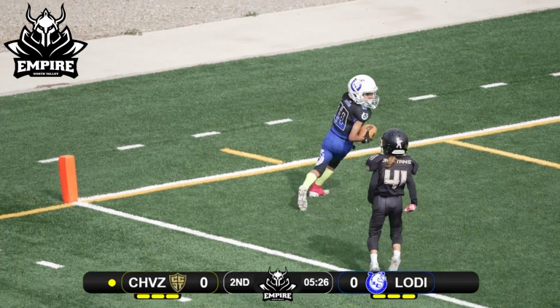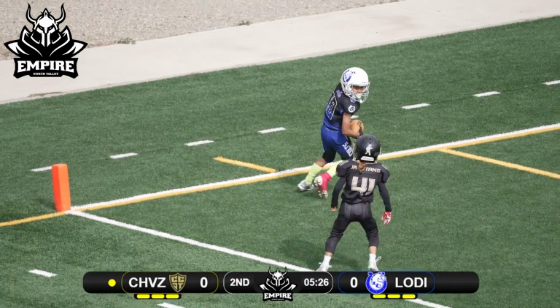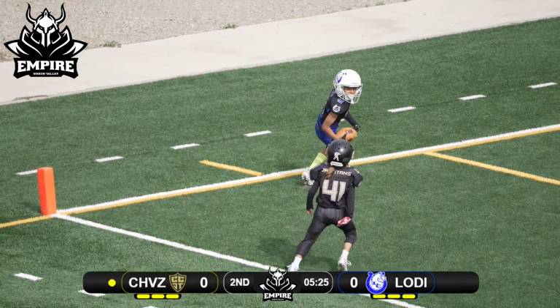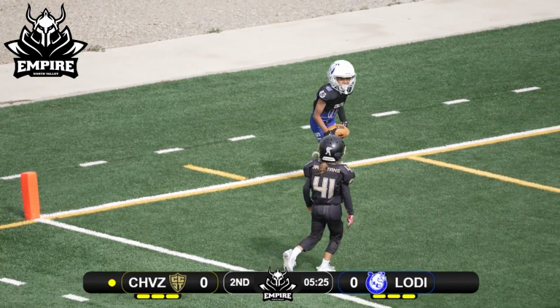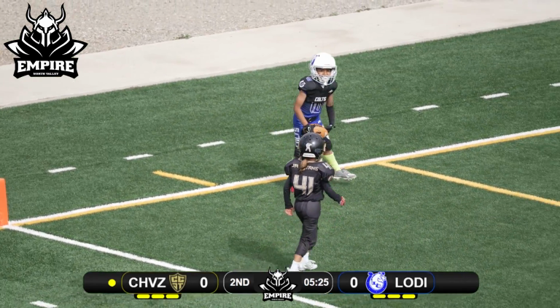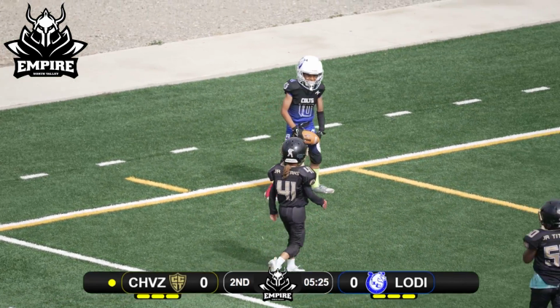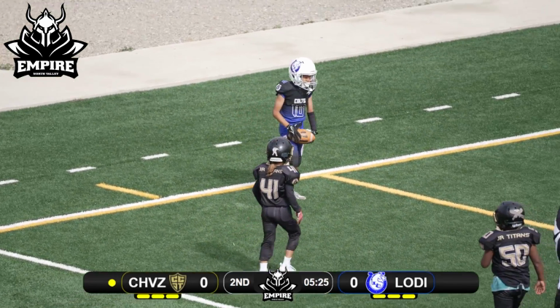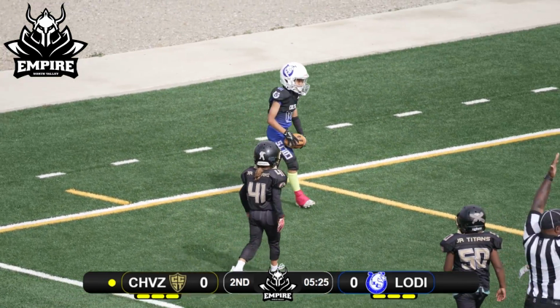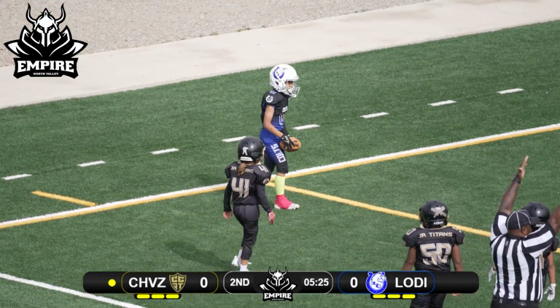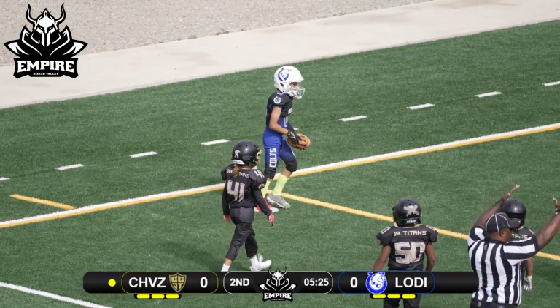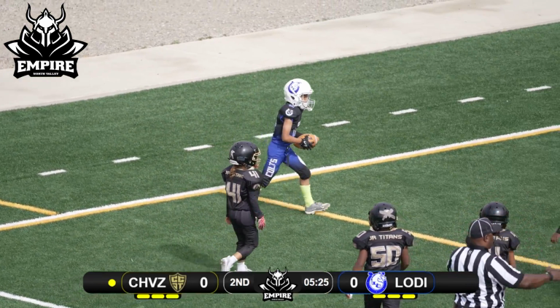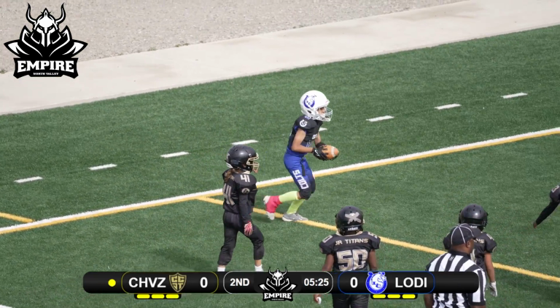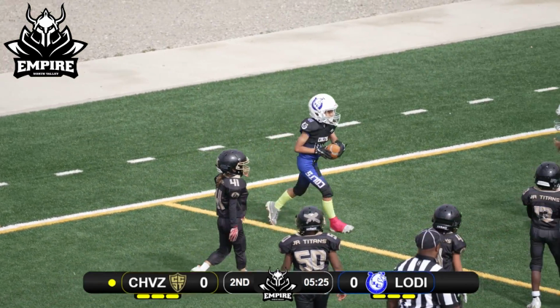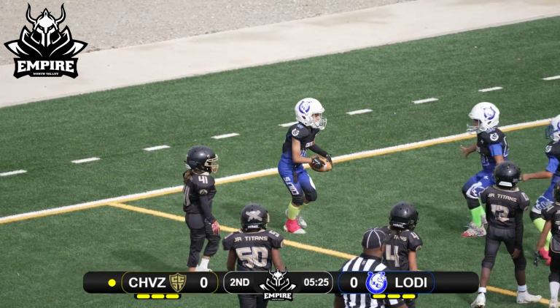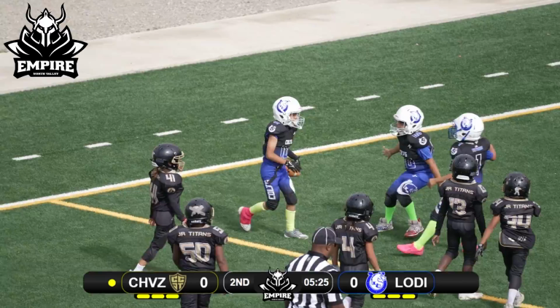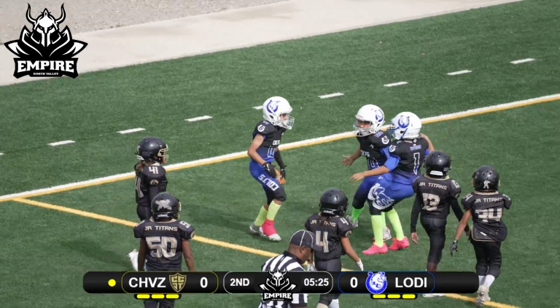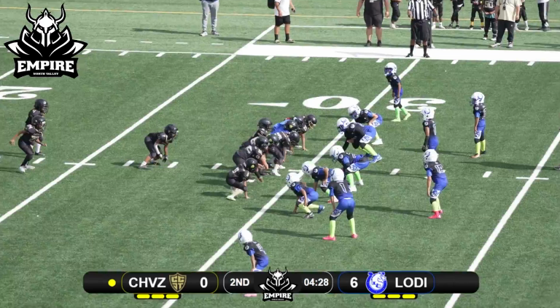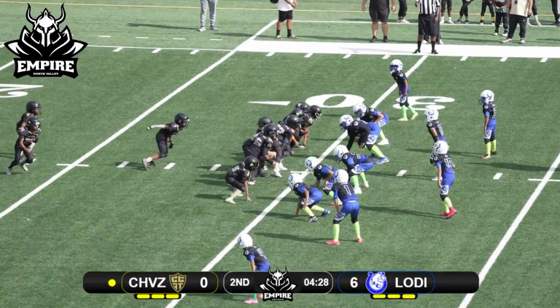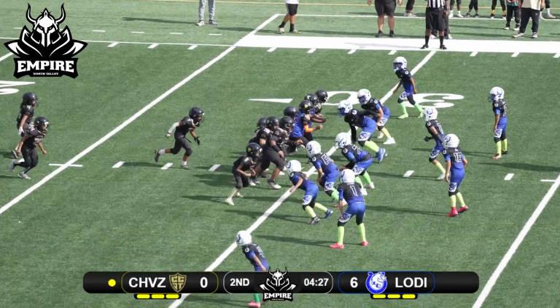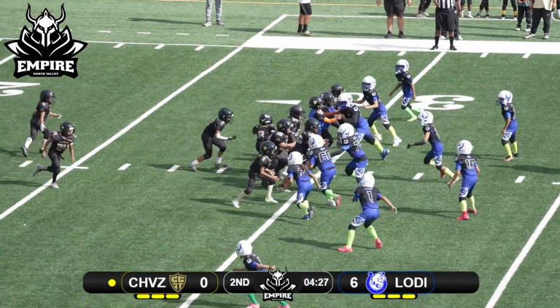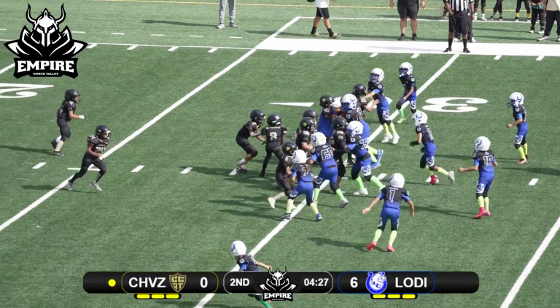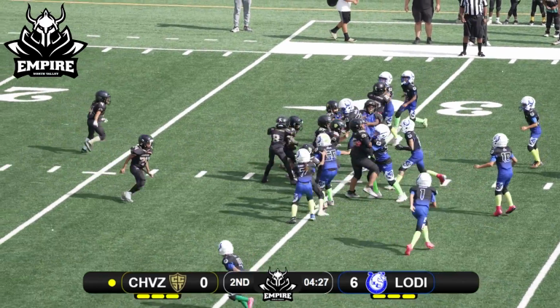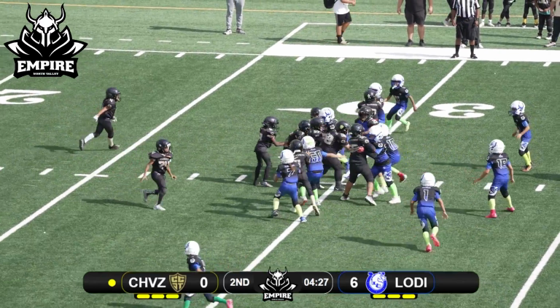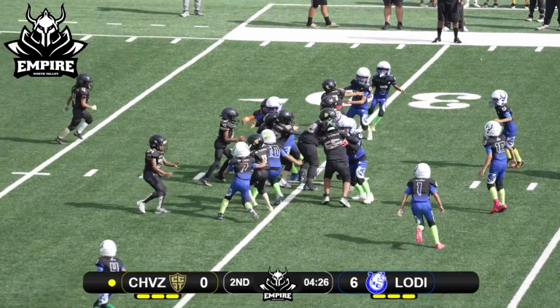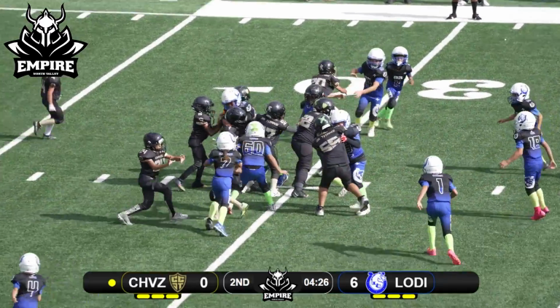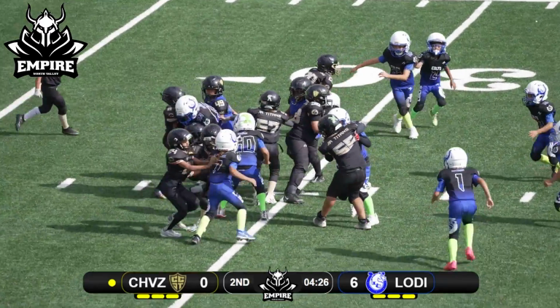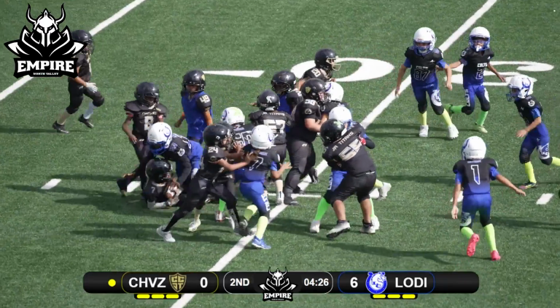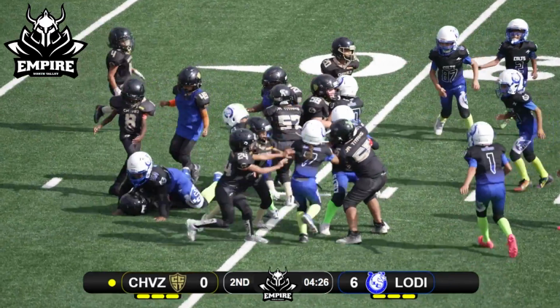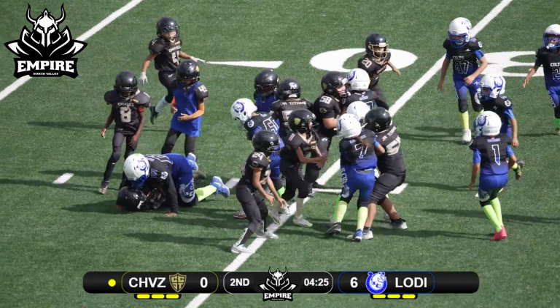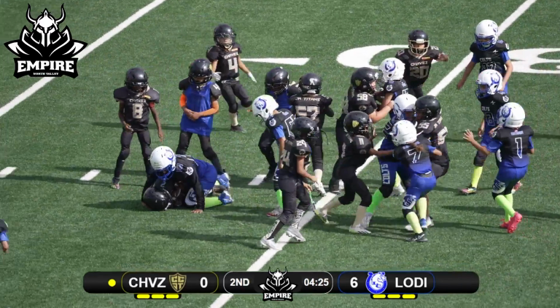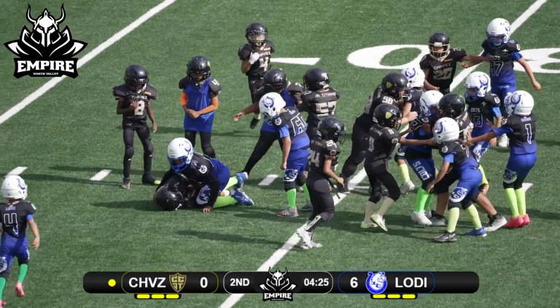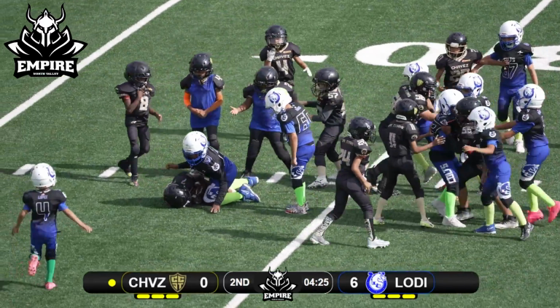Touchdown, Lodi Colts! Number 10 on the run. And fullback dive right up the middle.